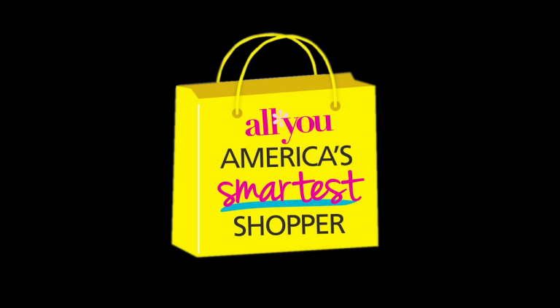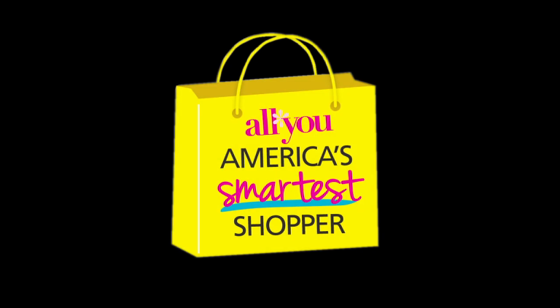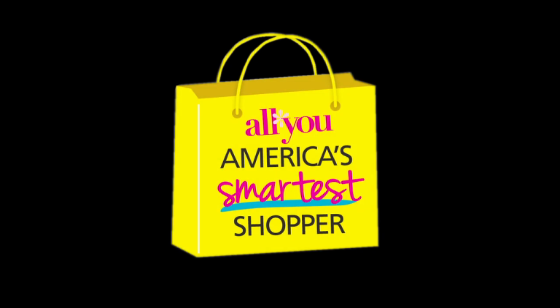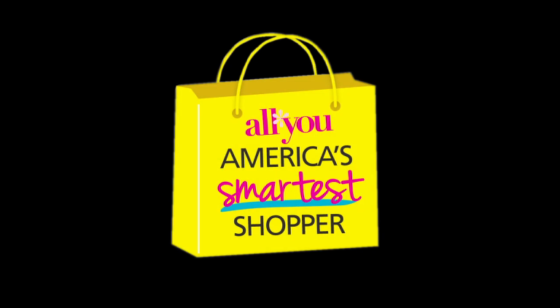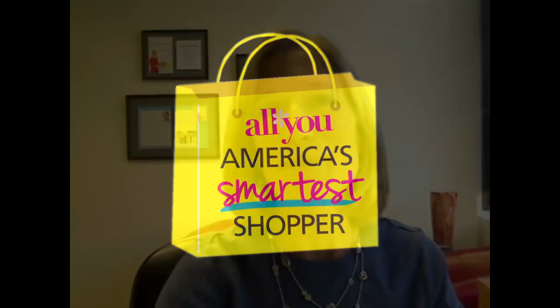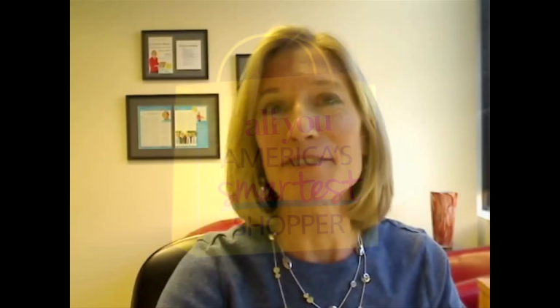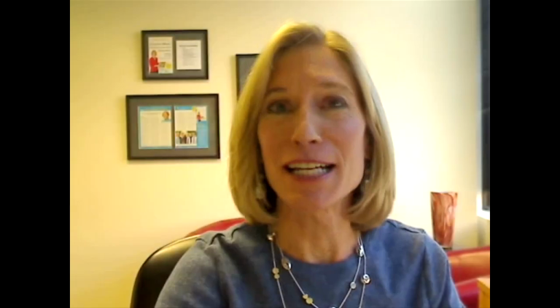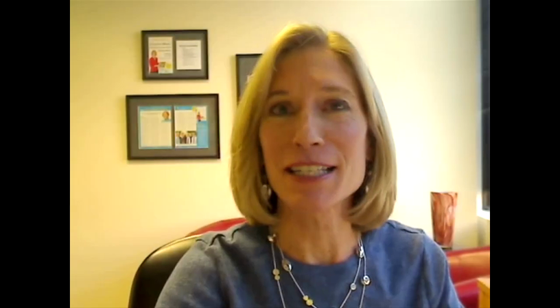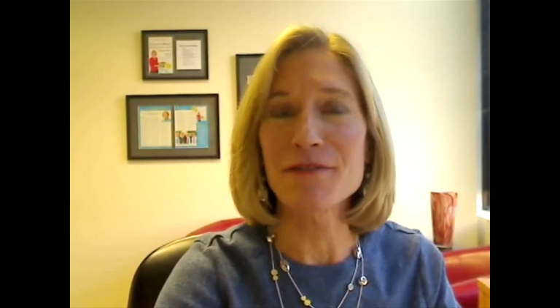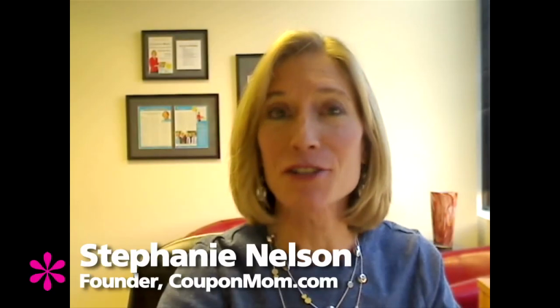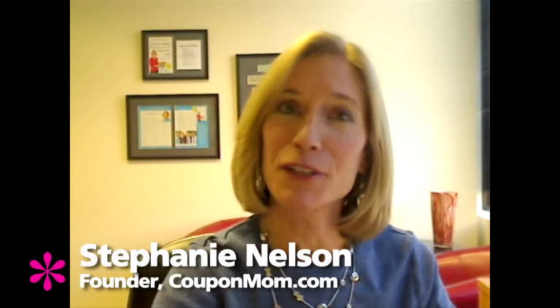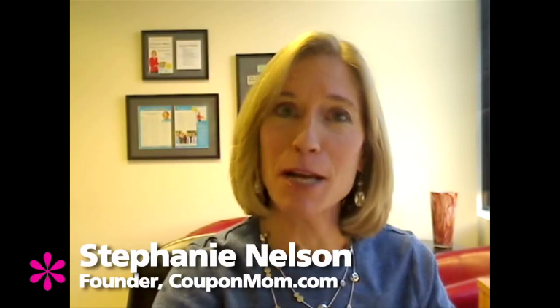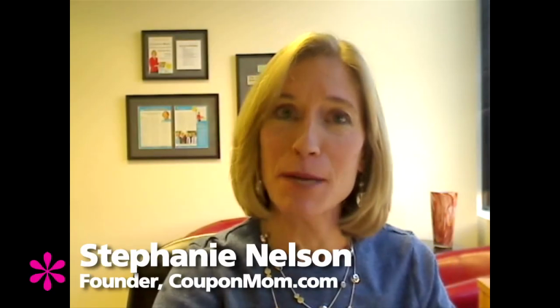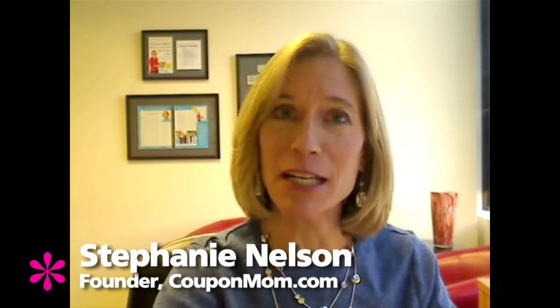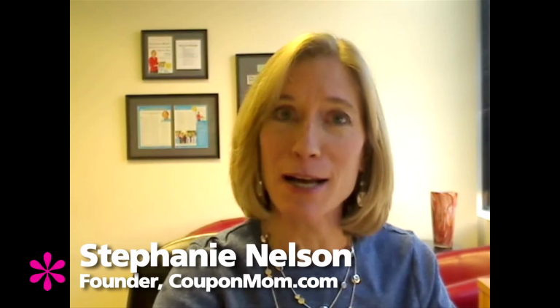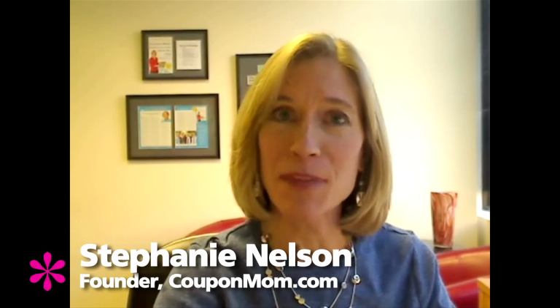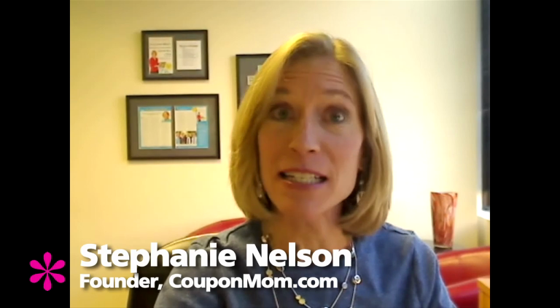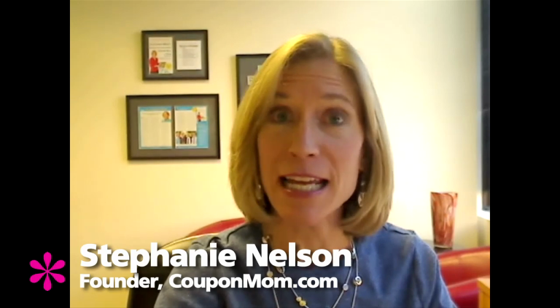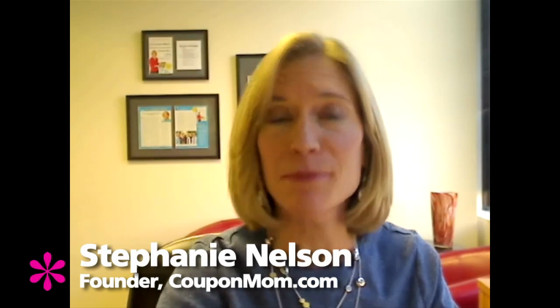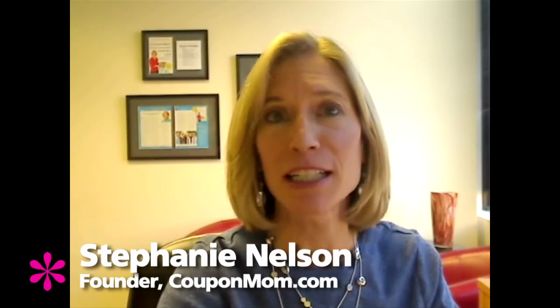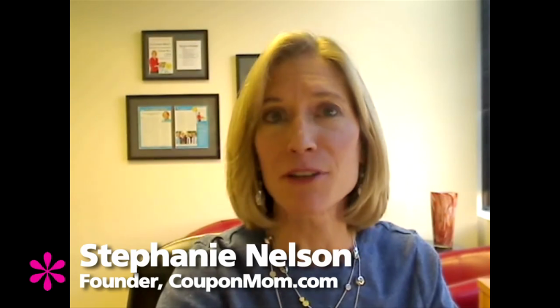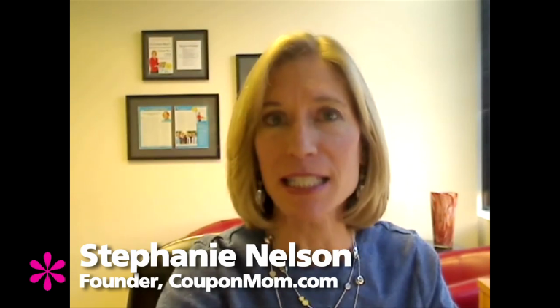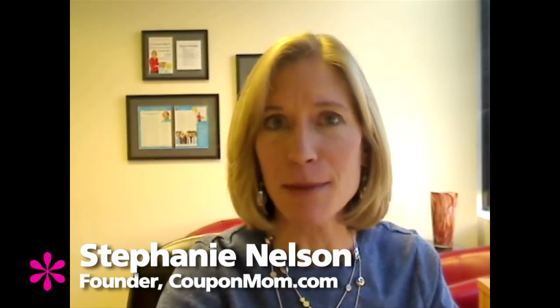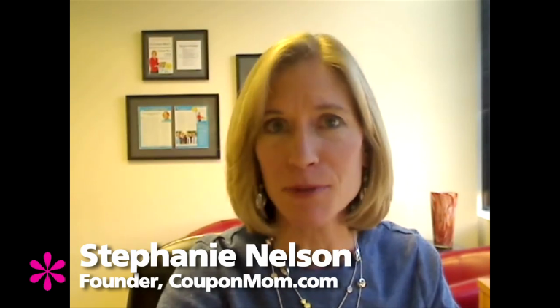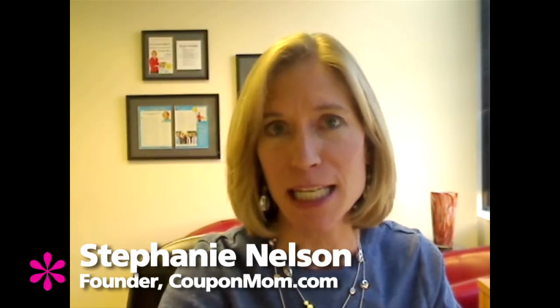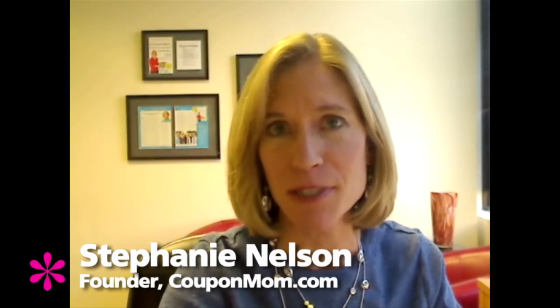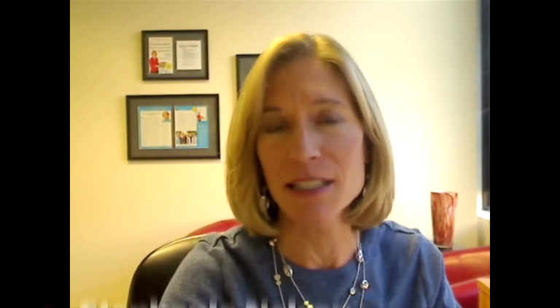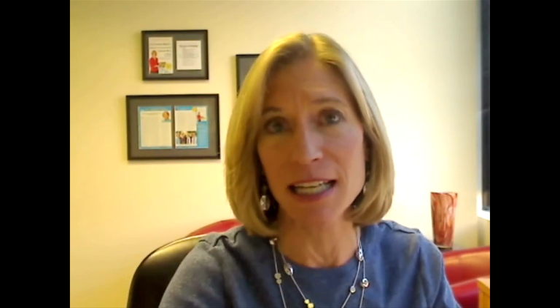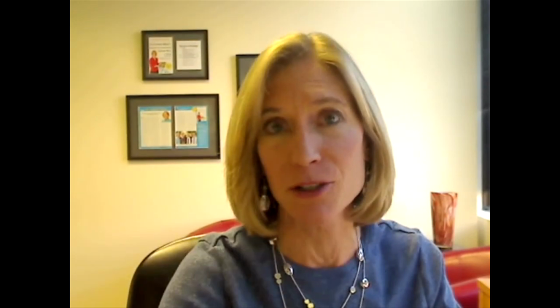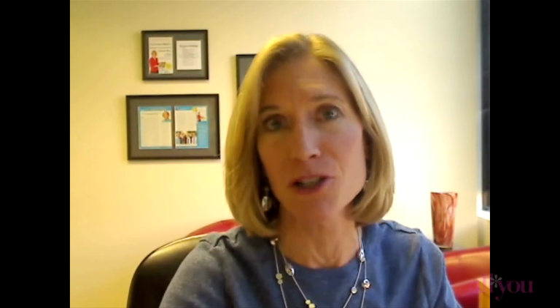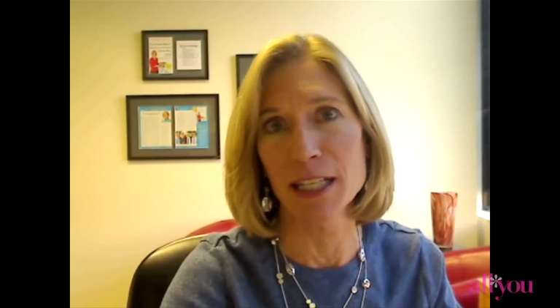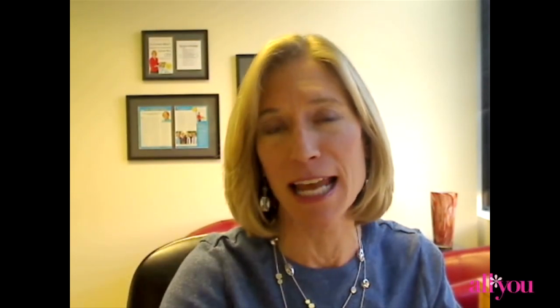Hi, I'm Stephanie Nelson, founder of CouponMom.com, and today I'm going to give you my top three tips to cut your grocery bill in half.